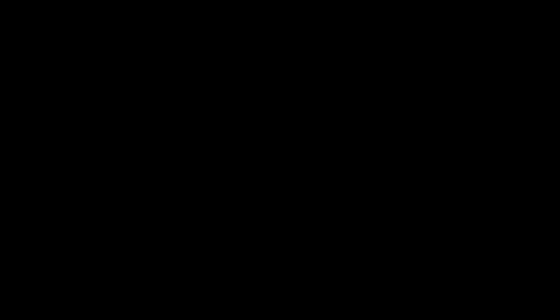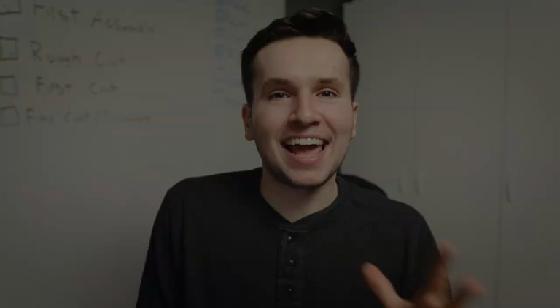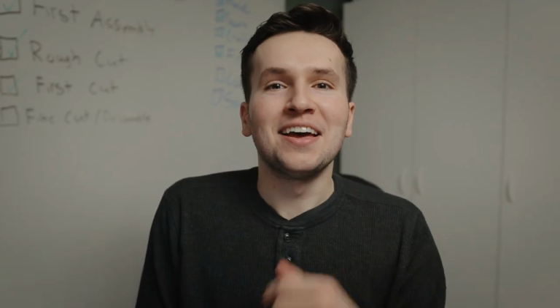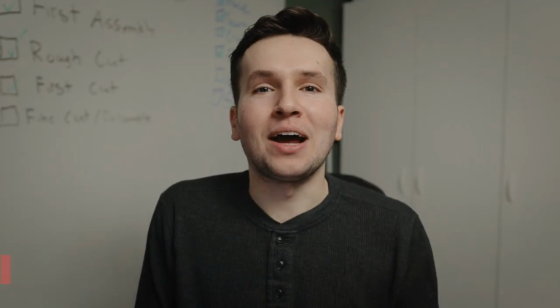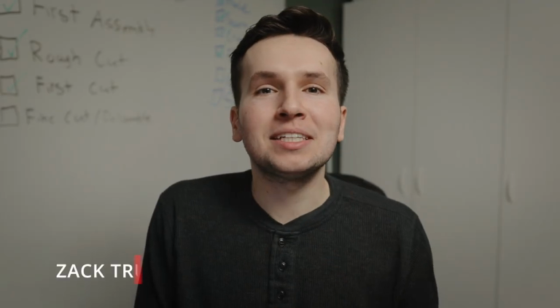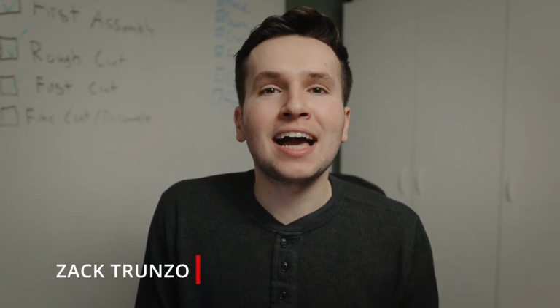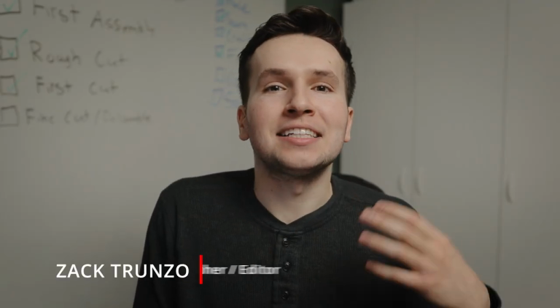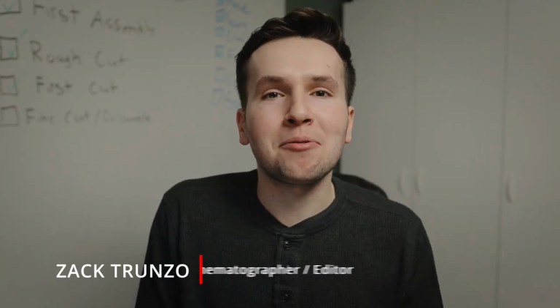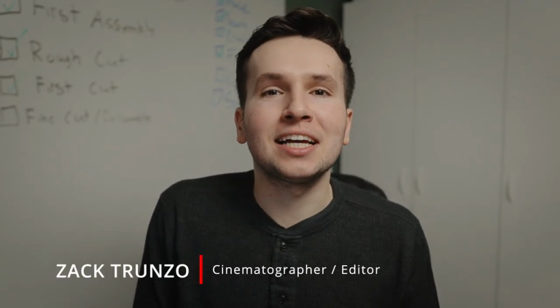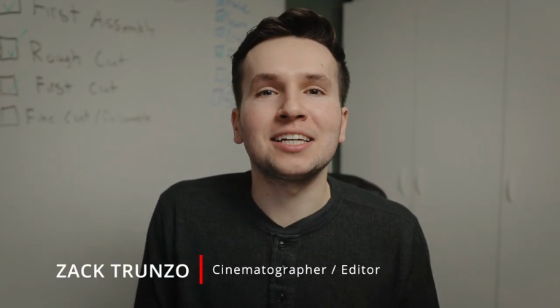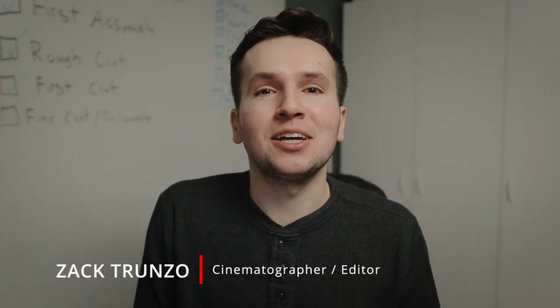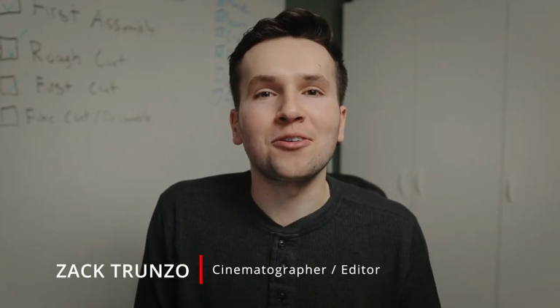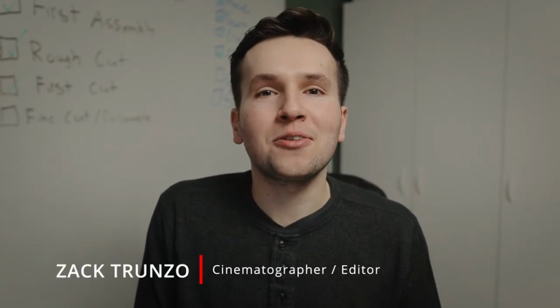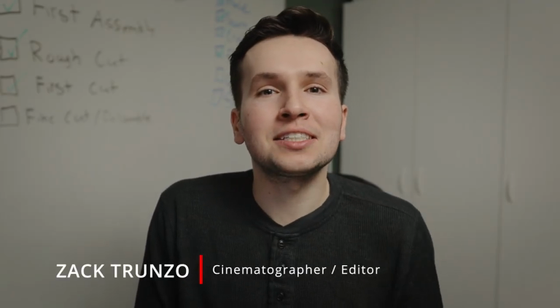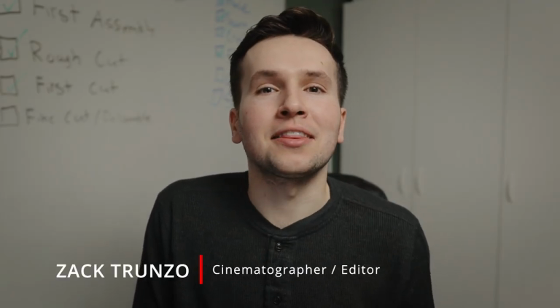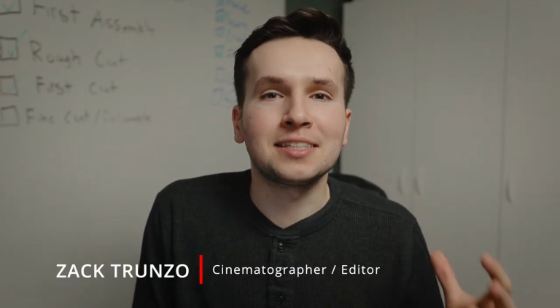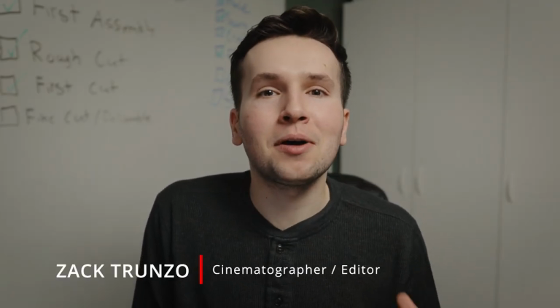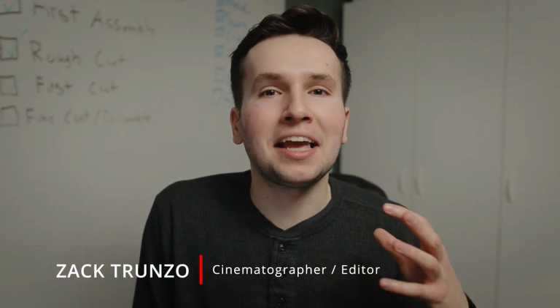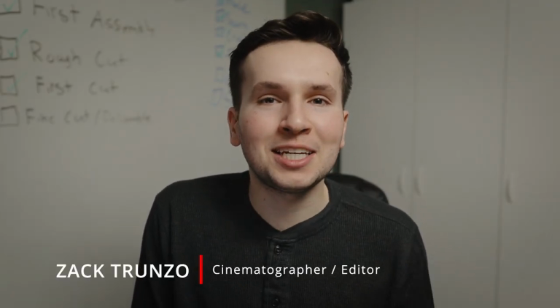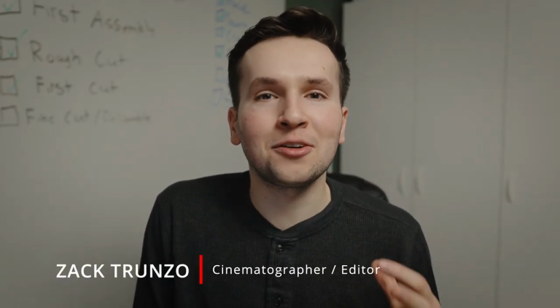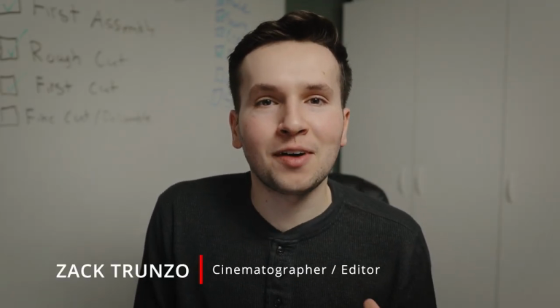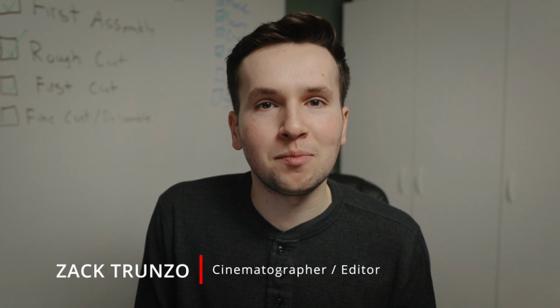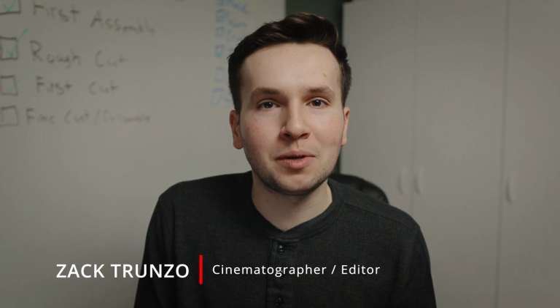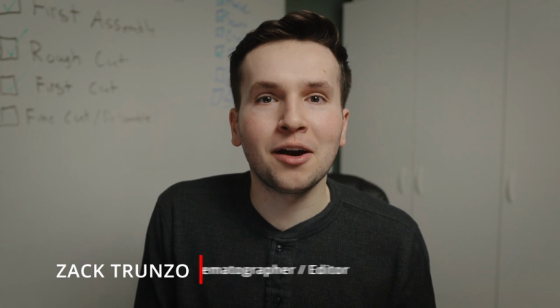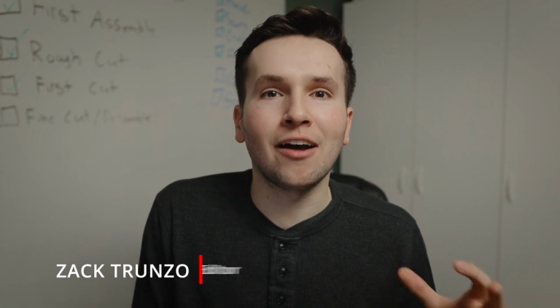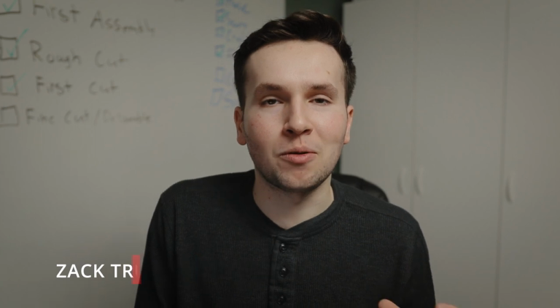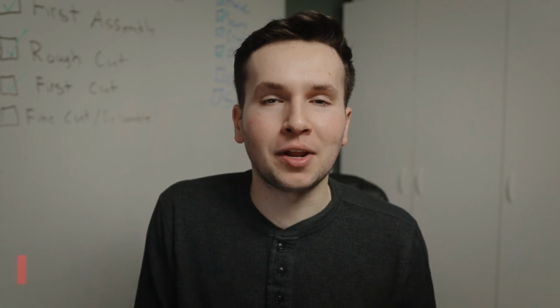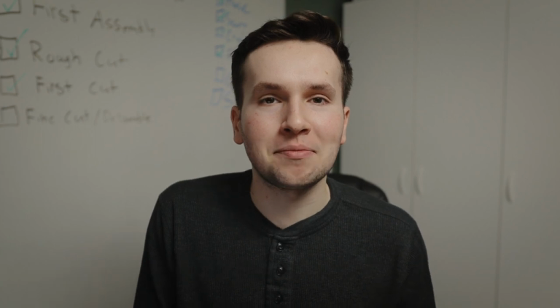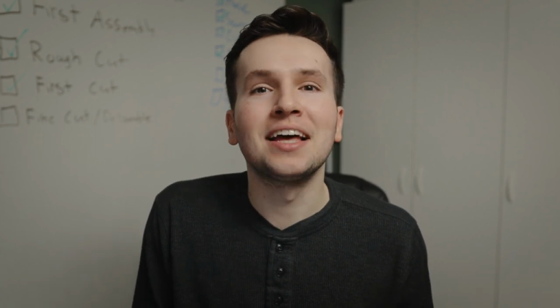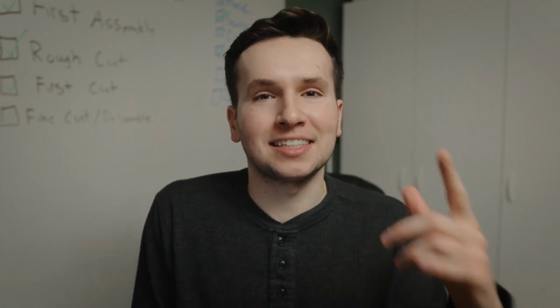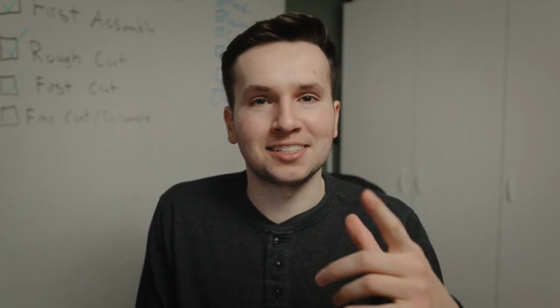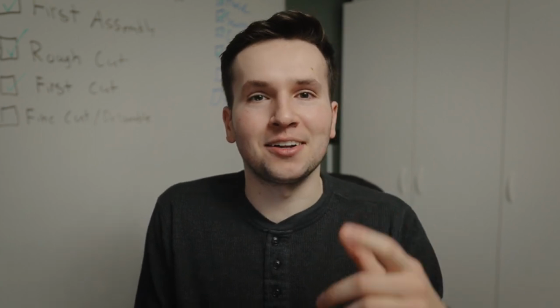Hey, my name is Zach and today we're testing out the autofocus on the Sigma 18 to 35 millimeter f1.8. Let's get started.